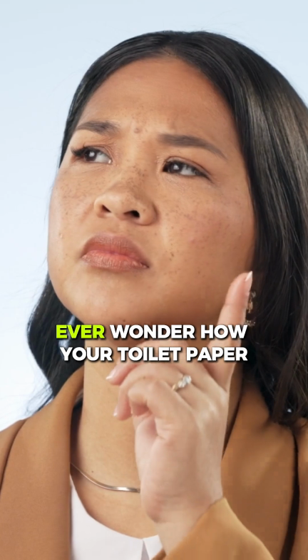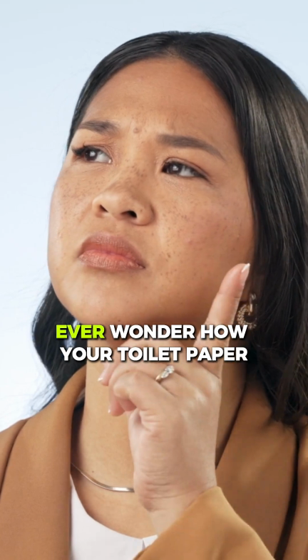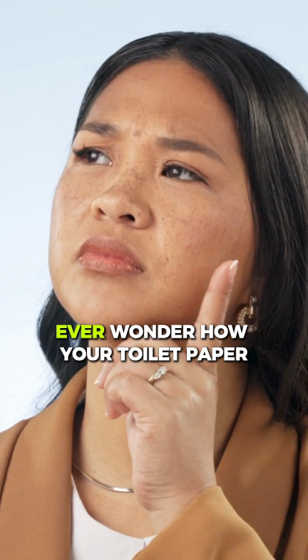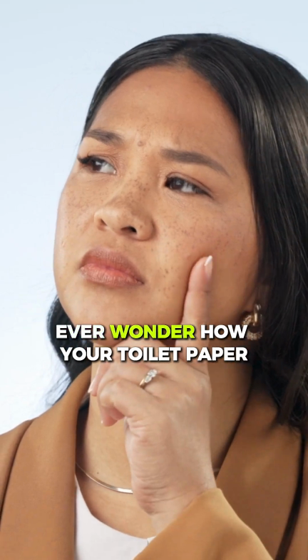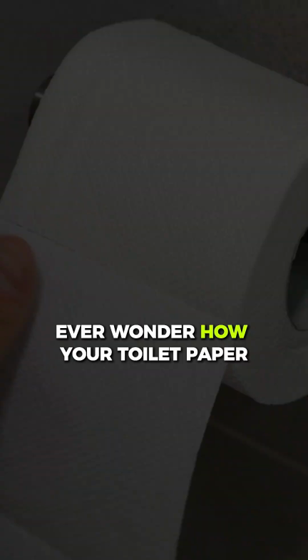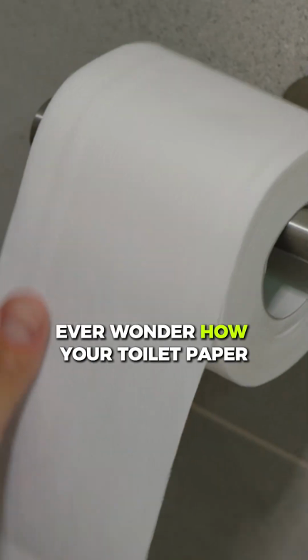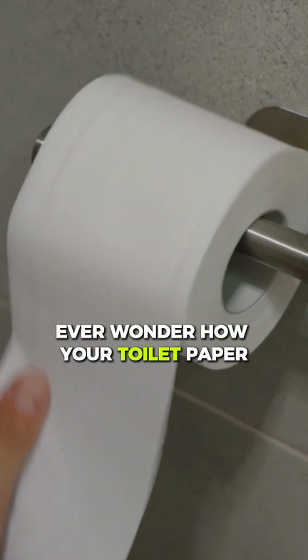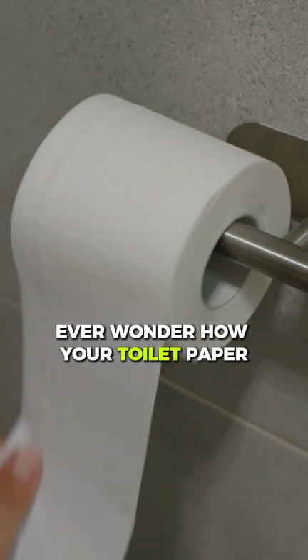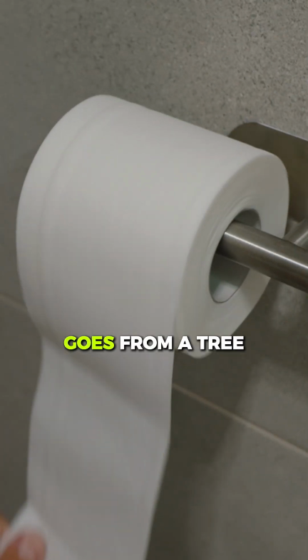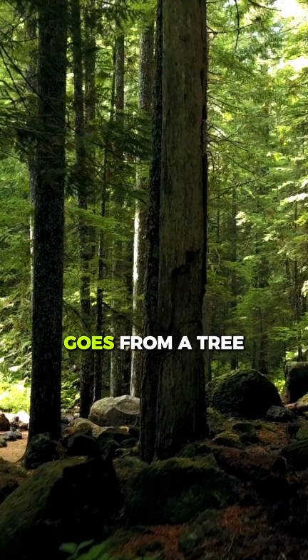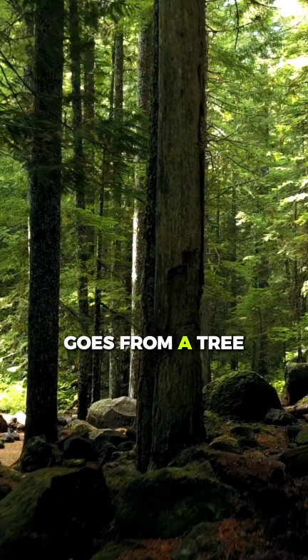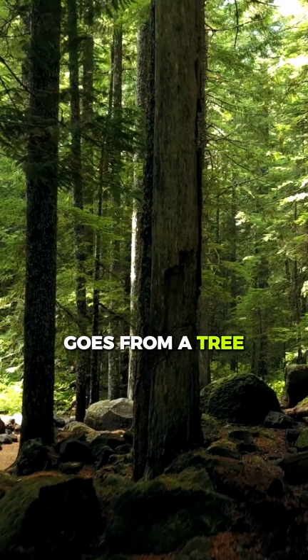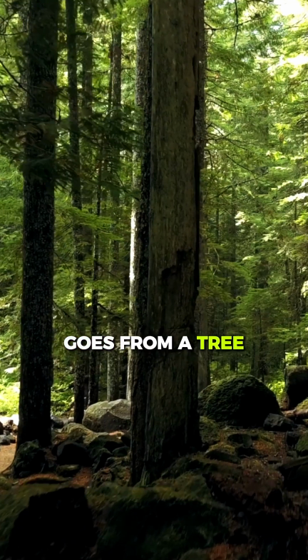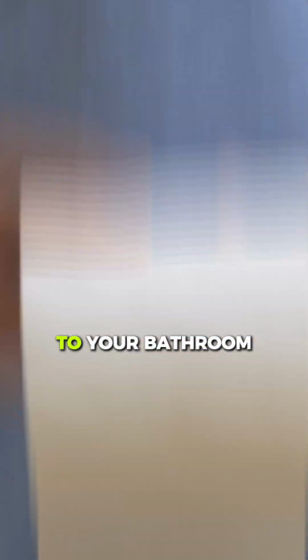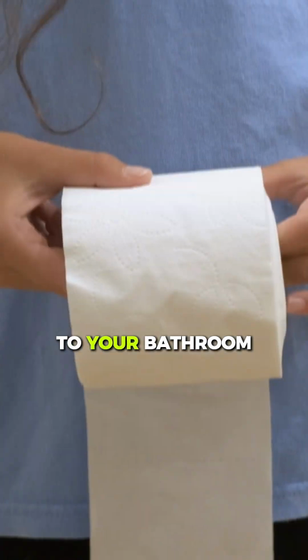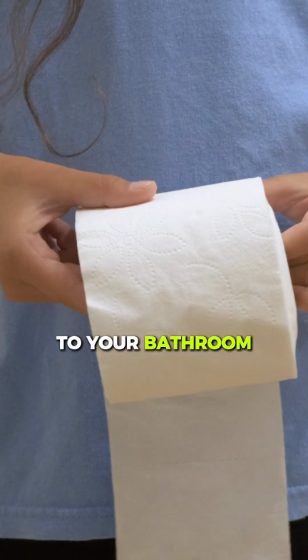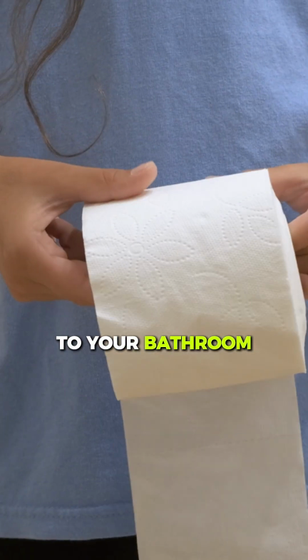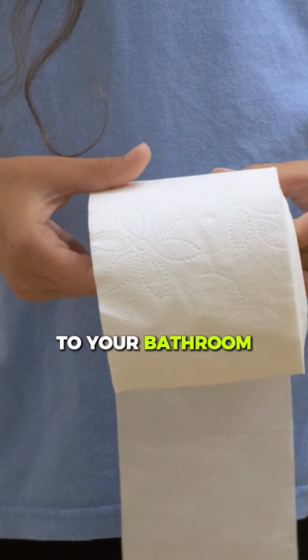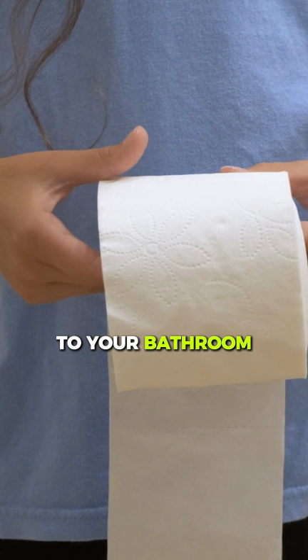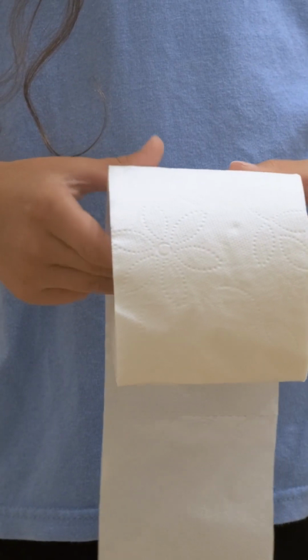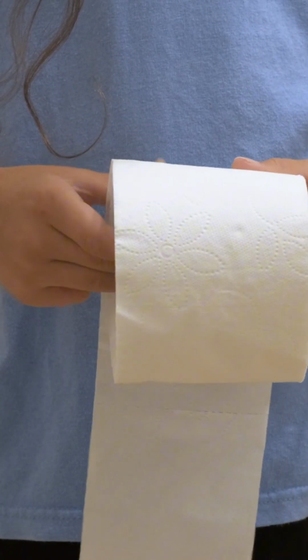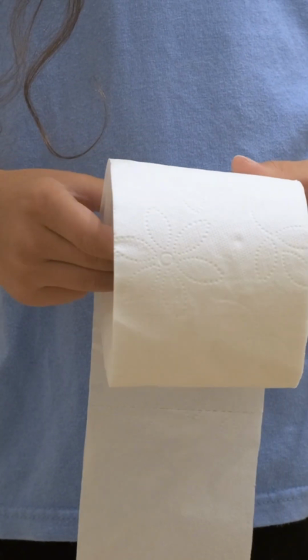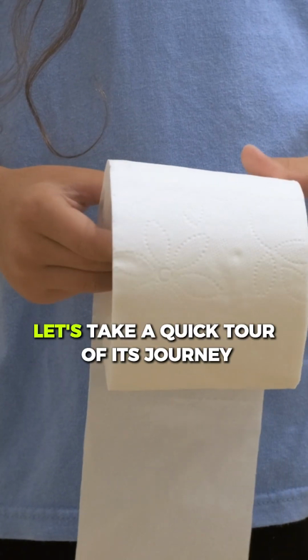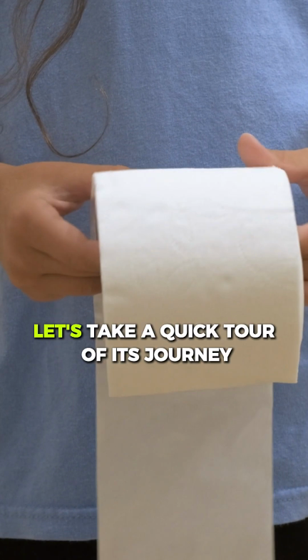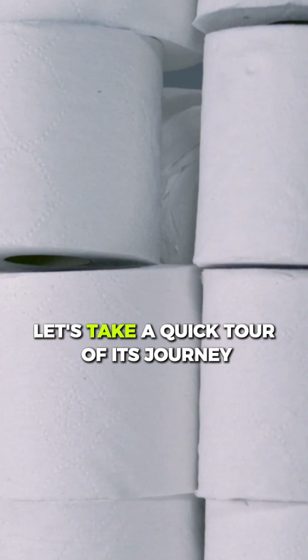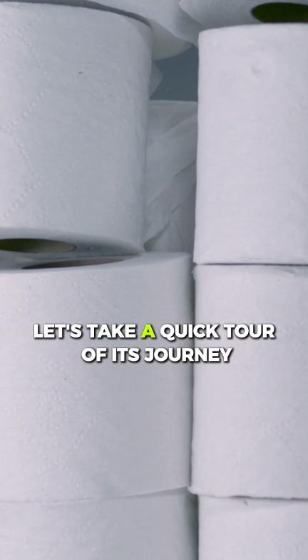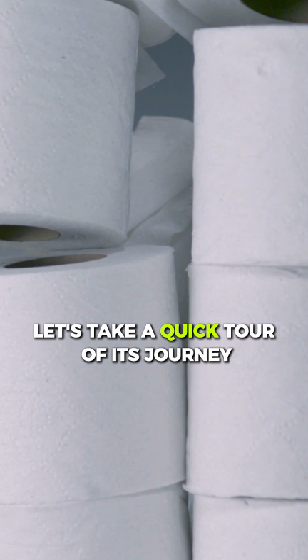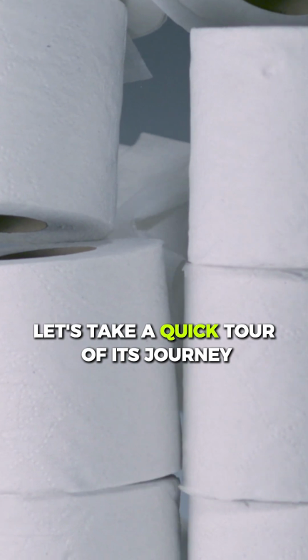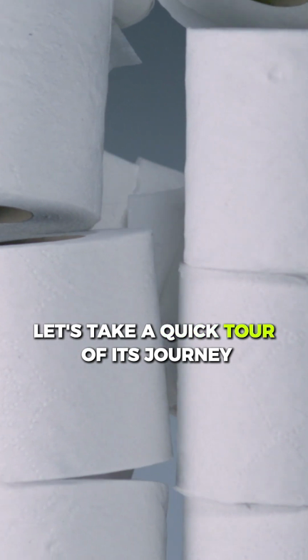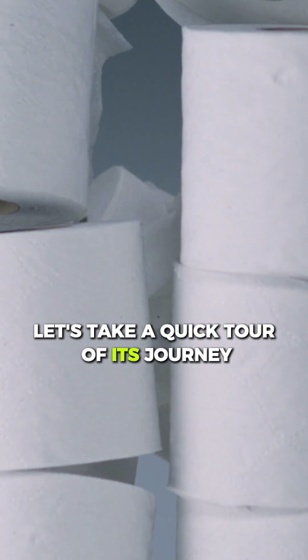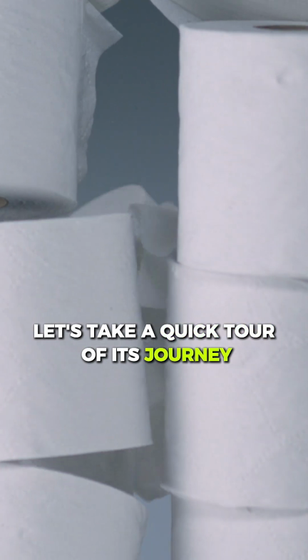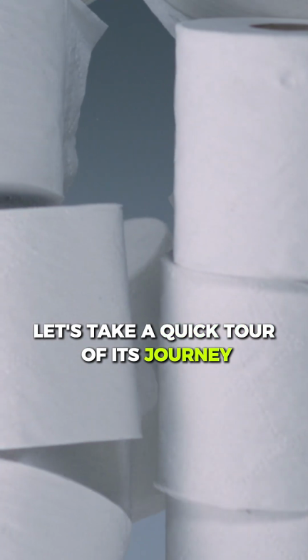Ever wonder how your toilet paper goes from a tree to your bathroom? Let's take a quick tour of its journey.